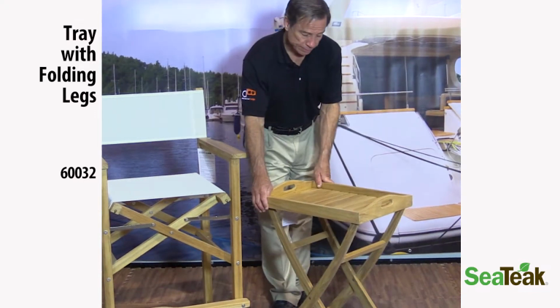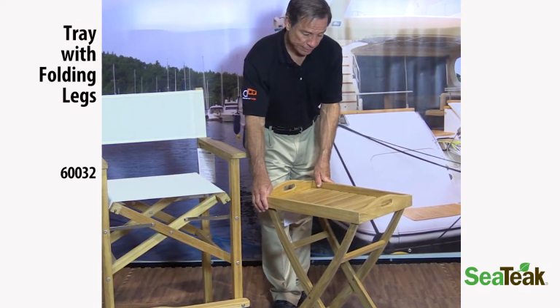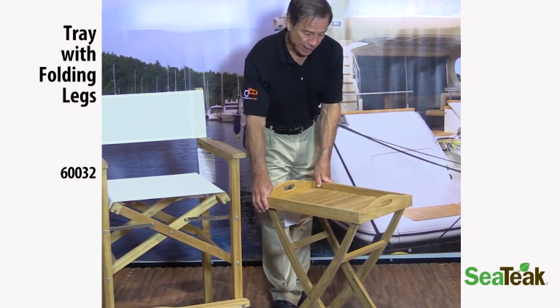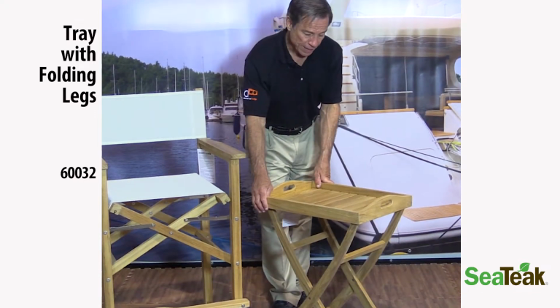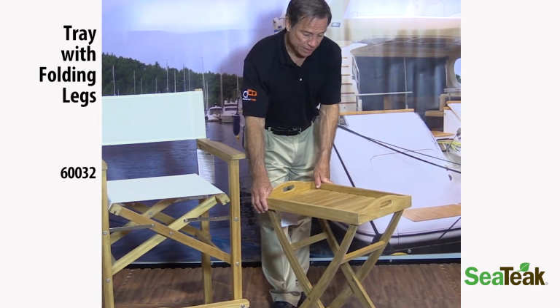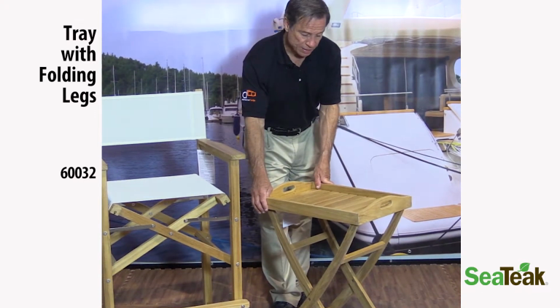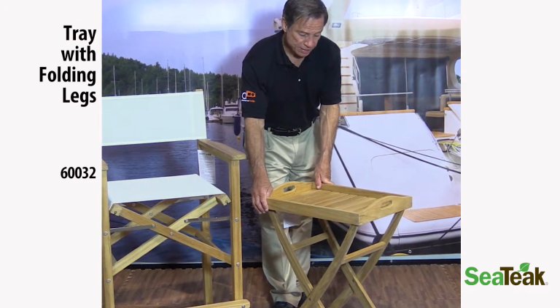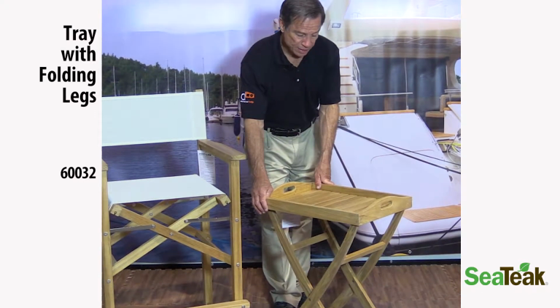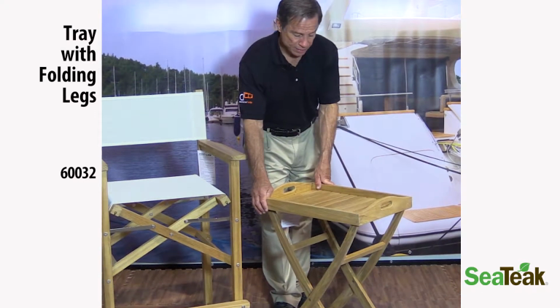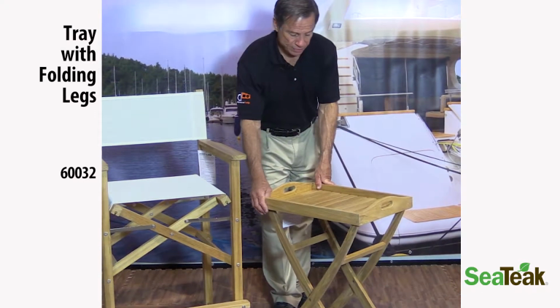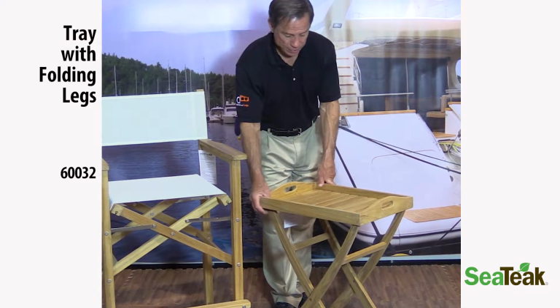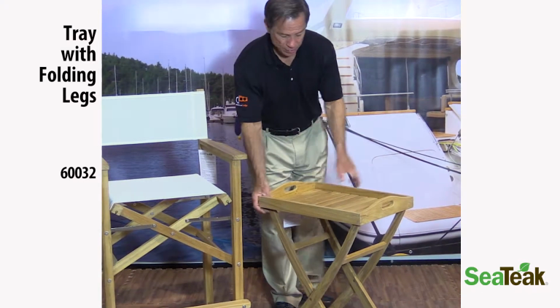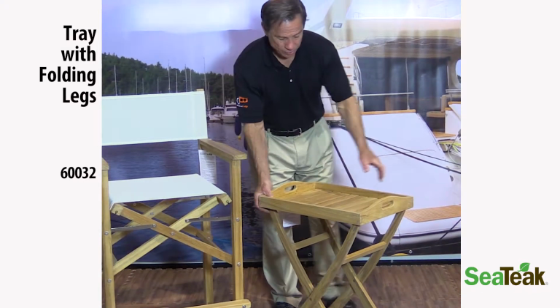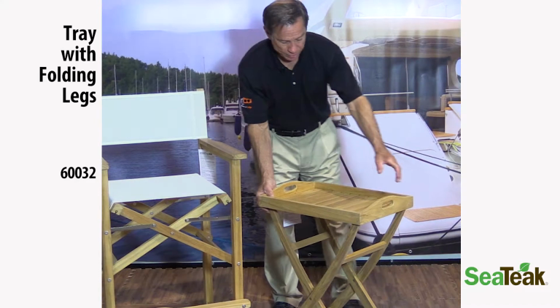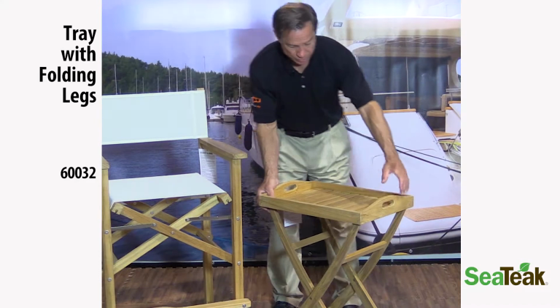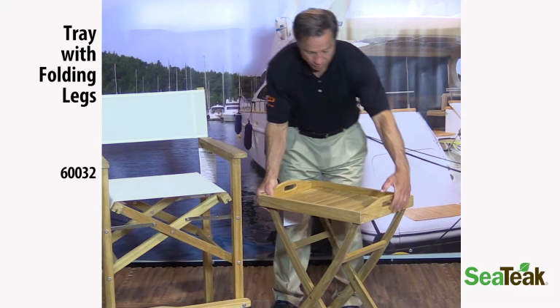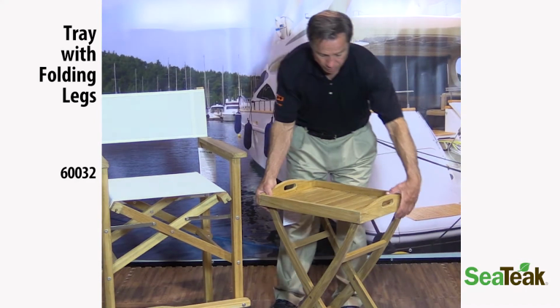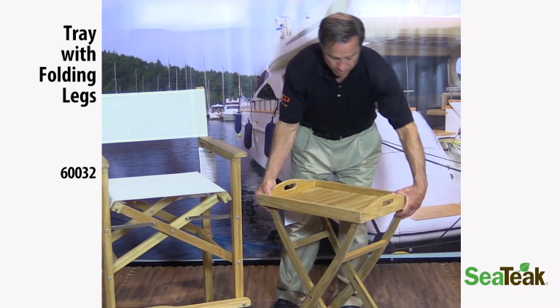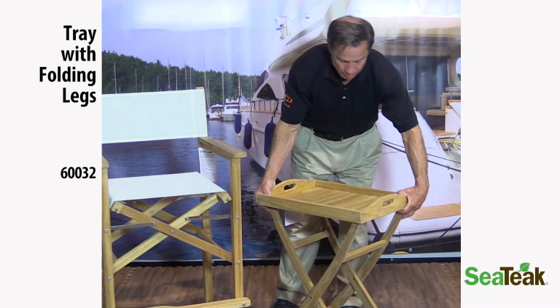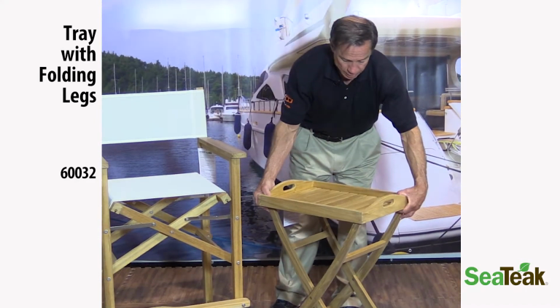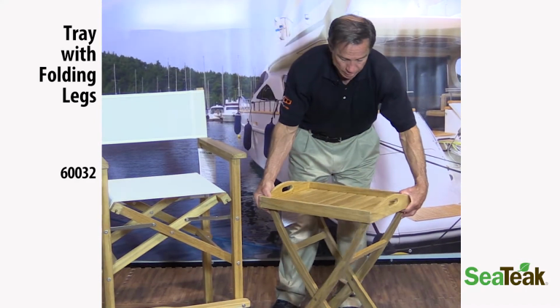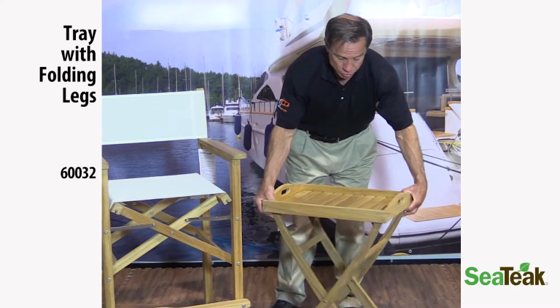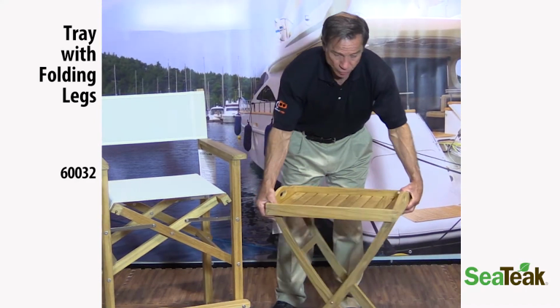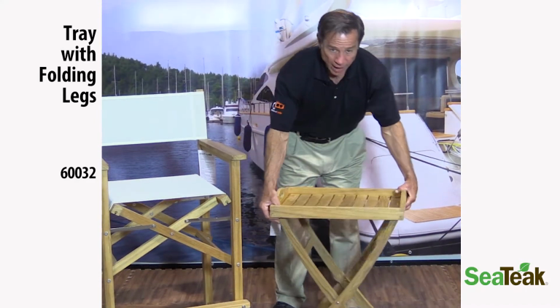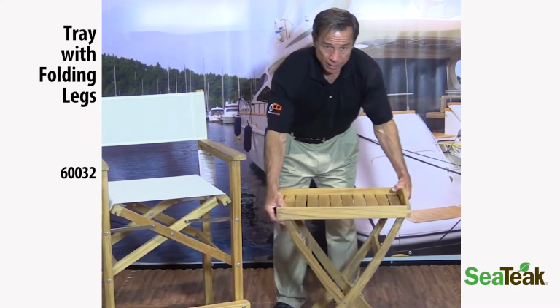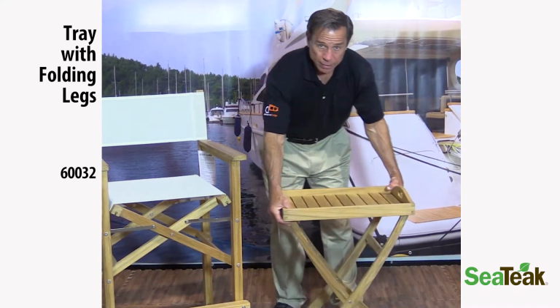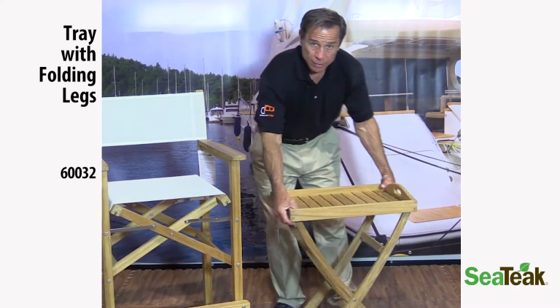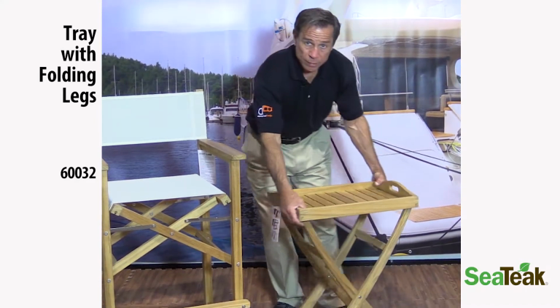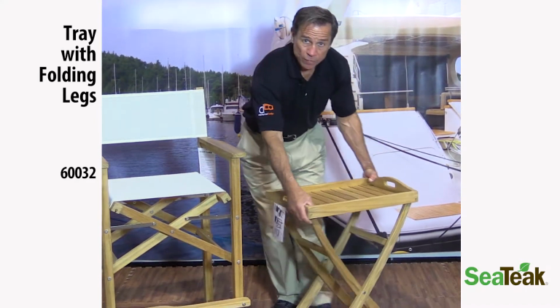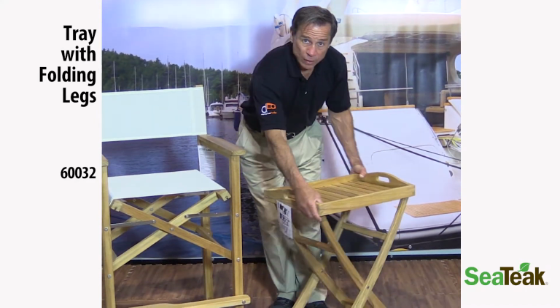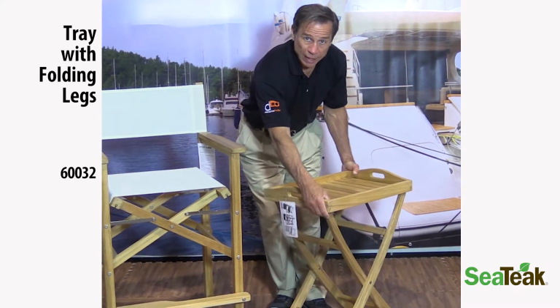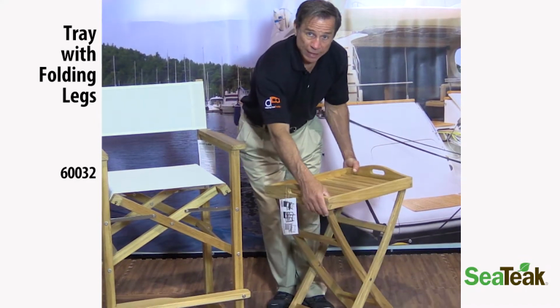Again, this is the 60032 tray with folding legs.